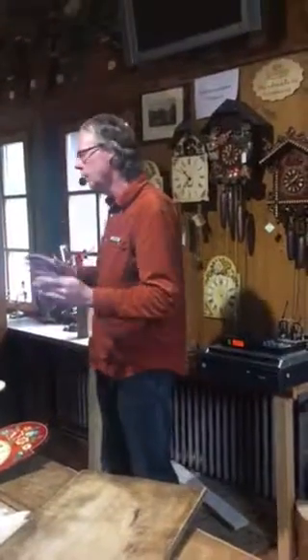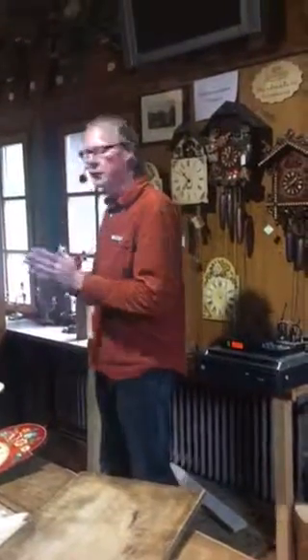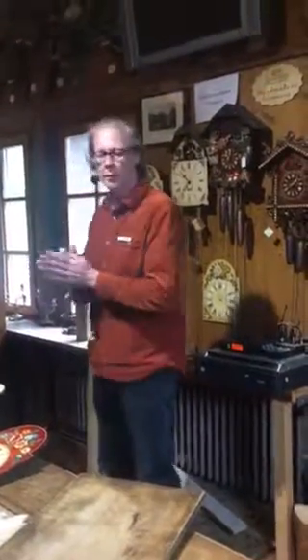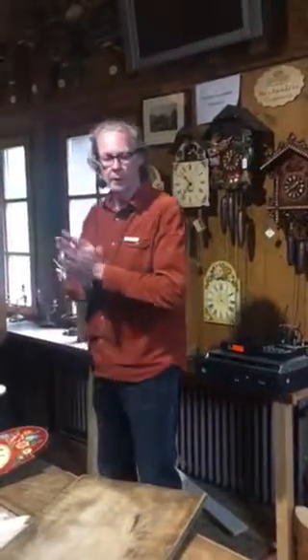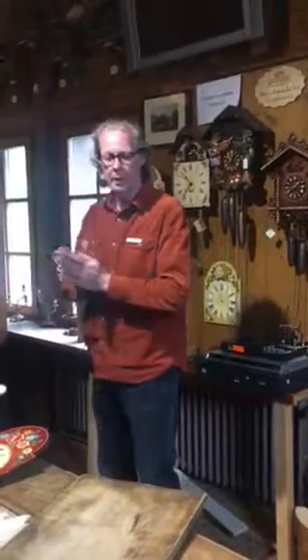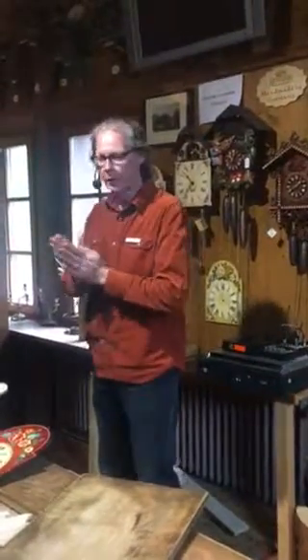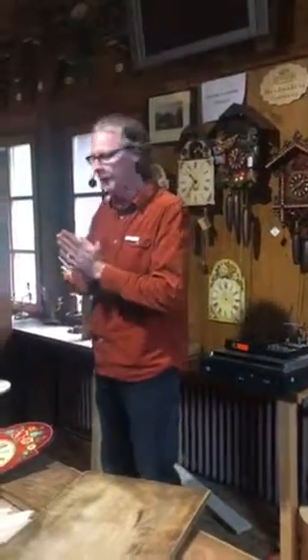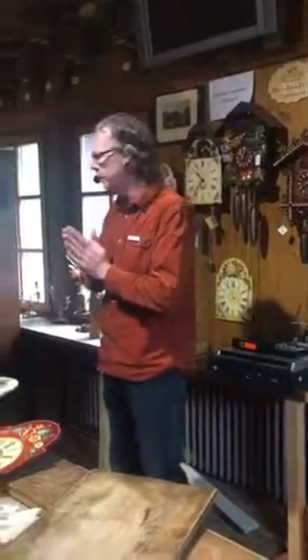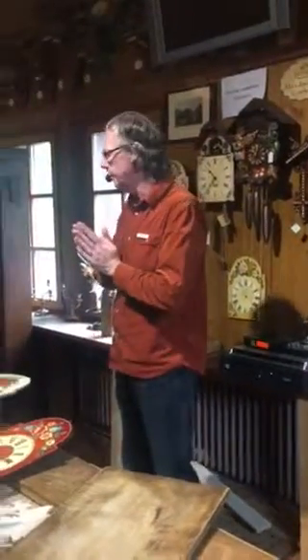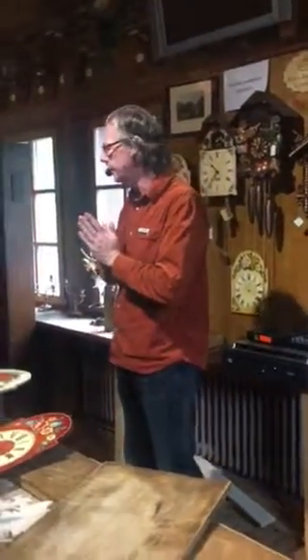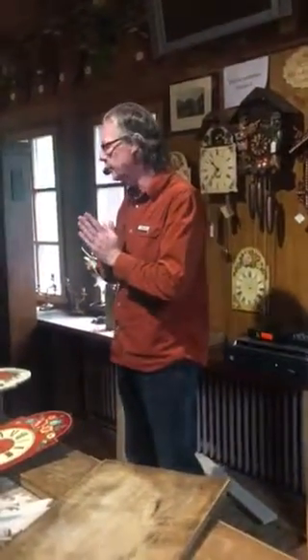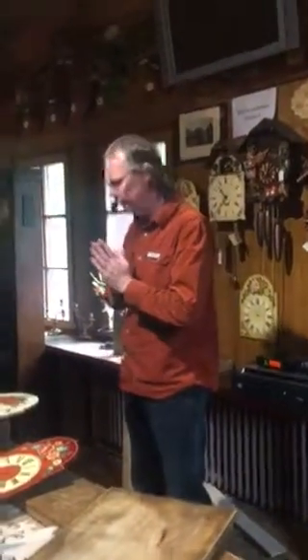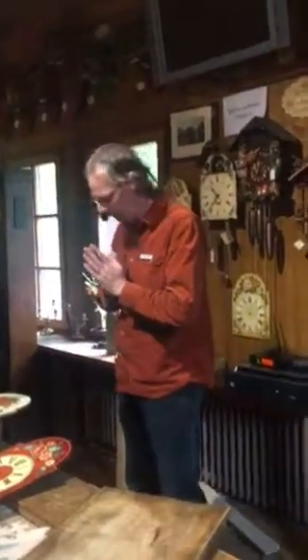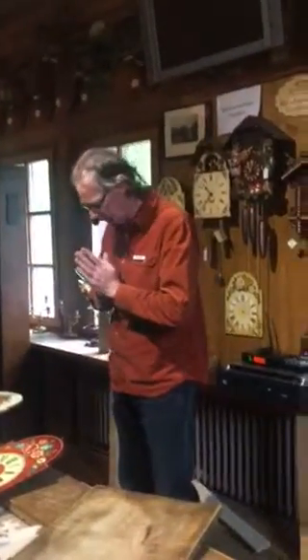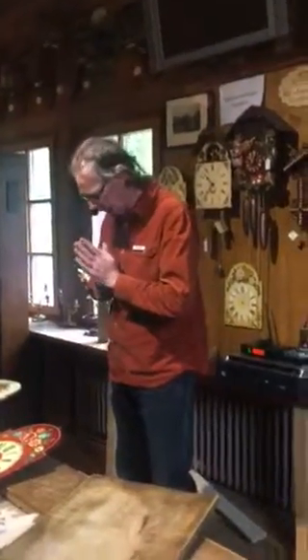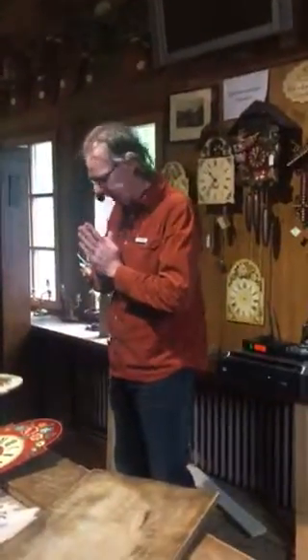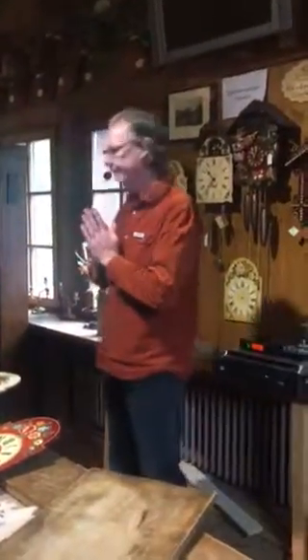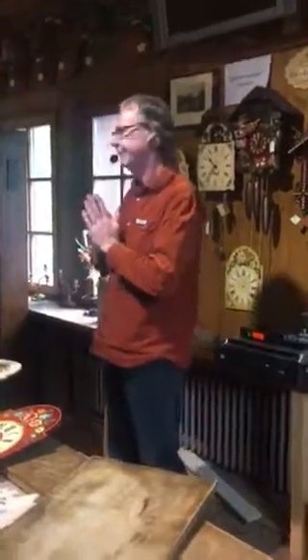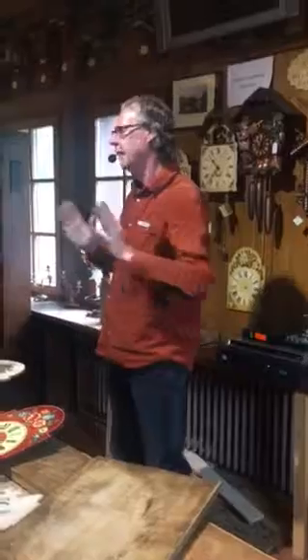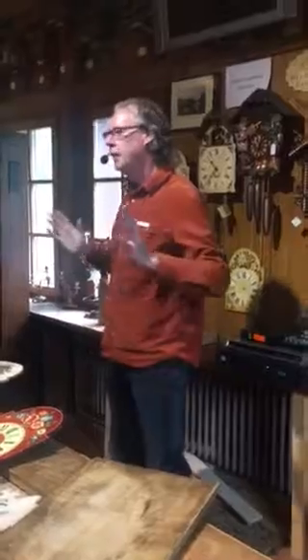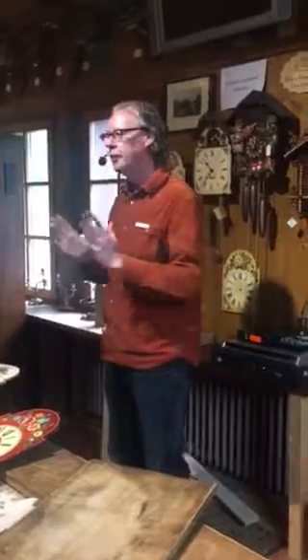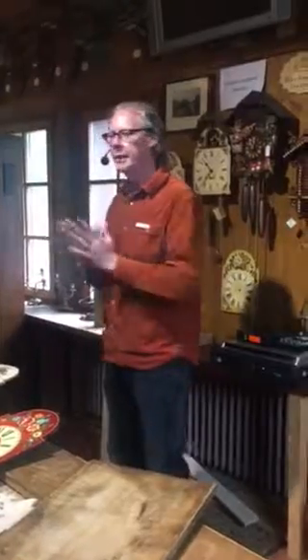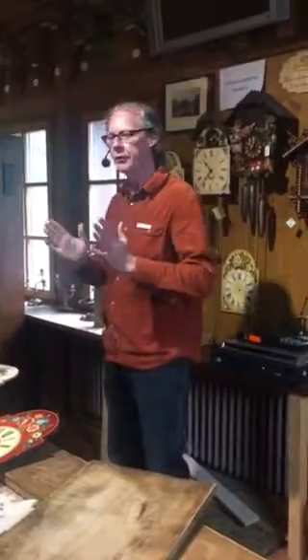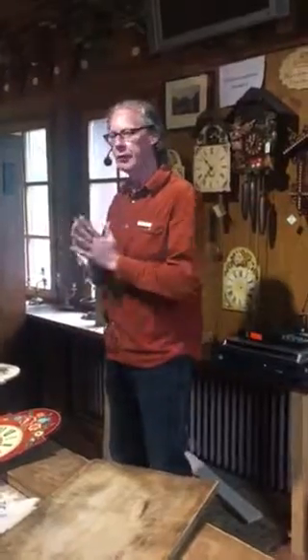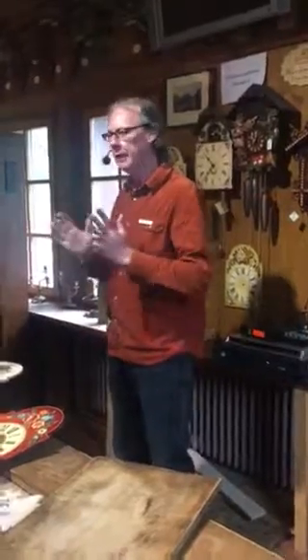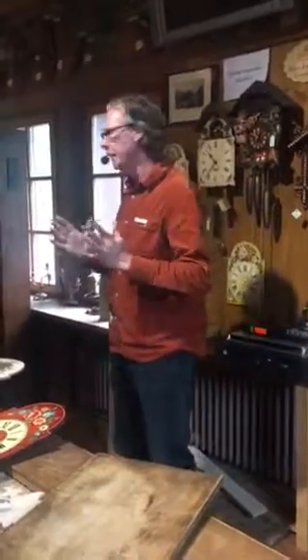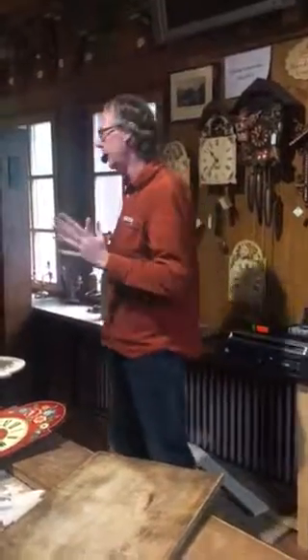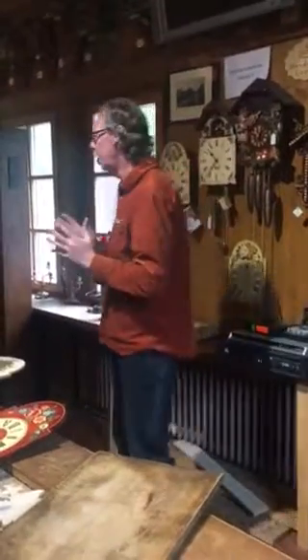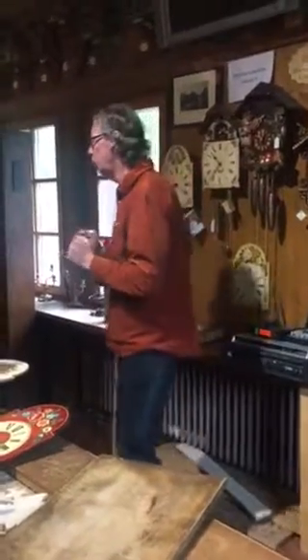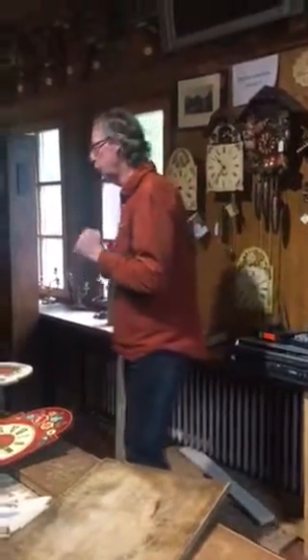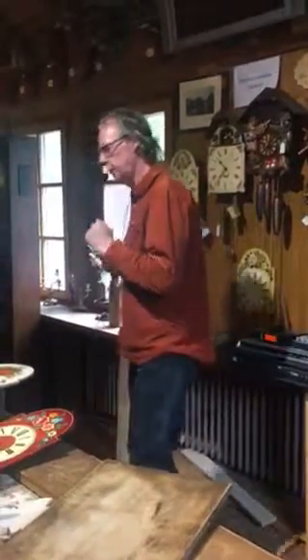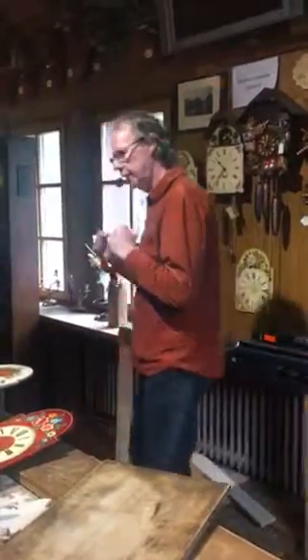Welcome to the Black Forest, ladies and gentlemen. Namaste. Let me give you a bit of history about how the clocks are working.